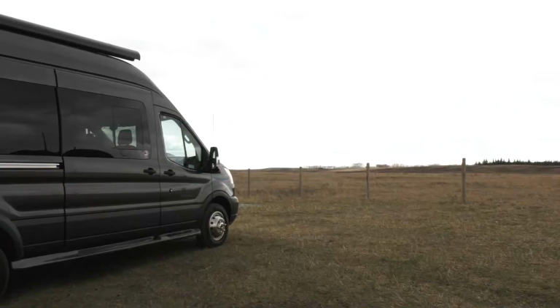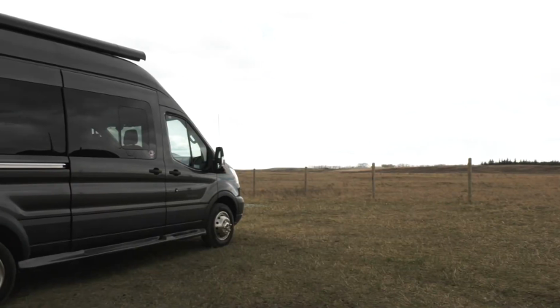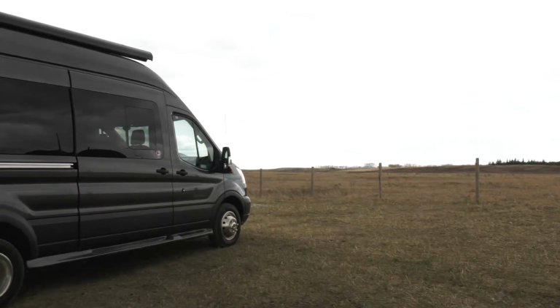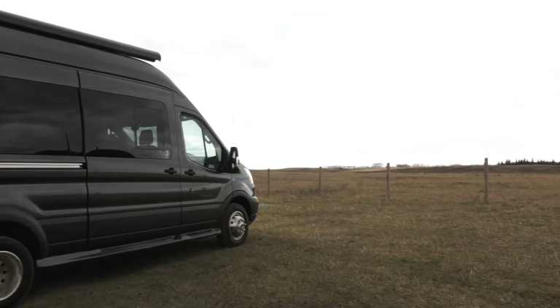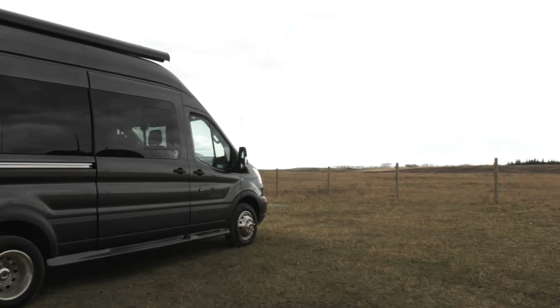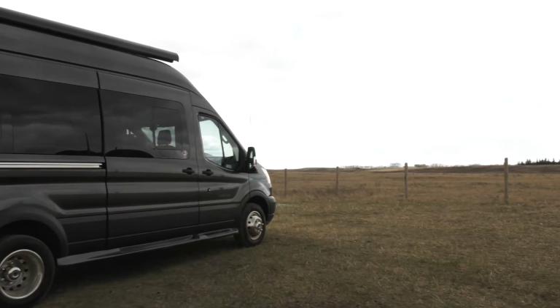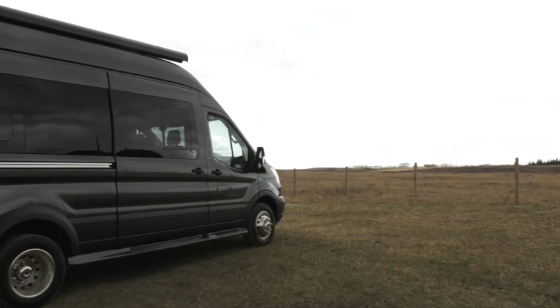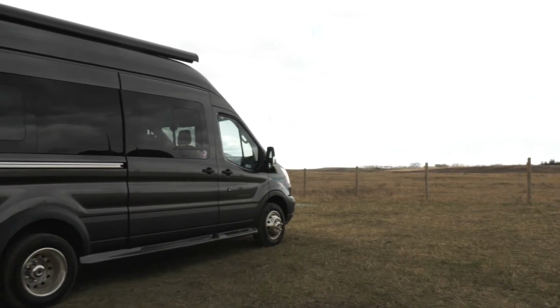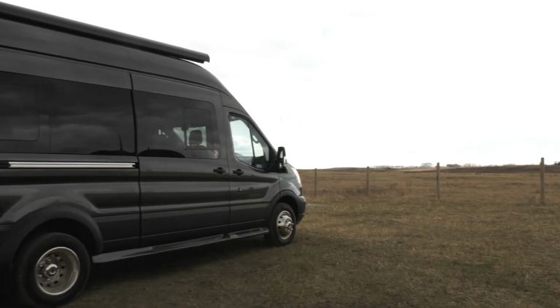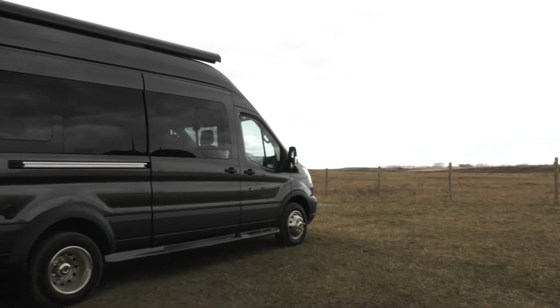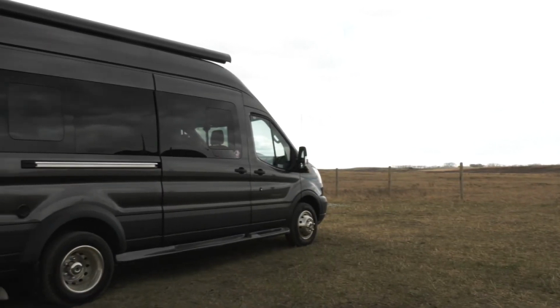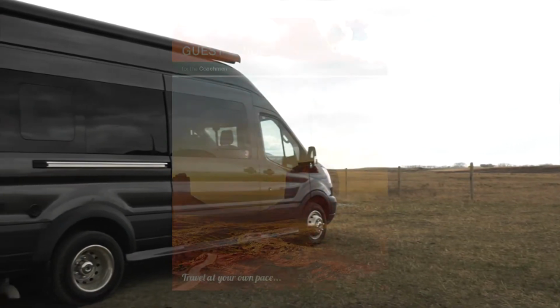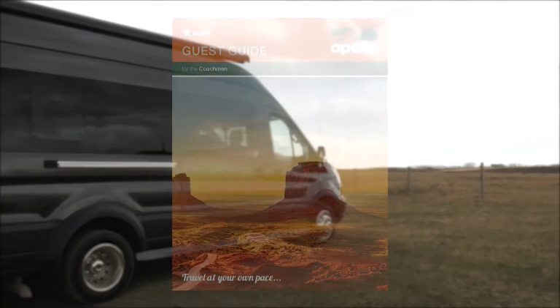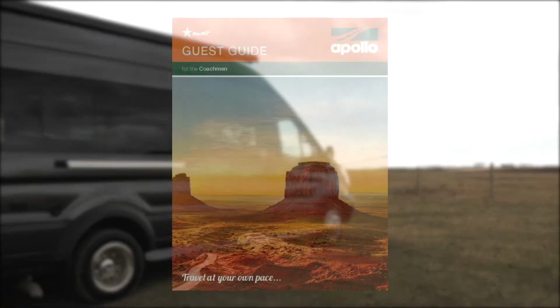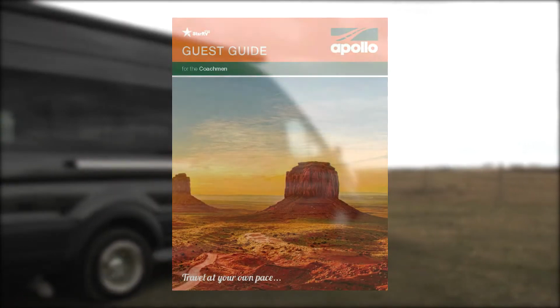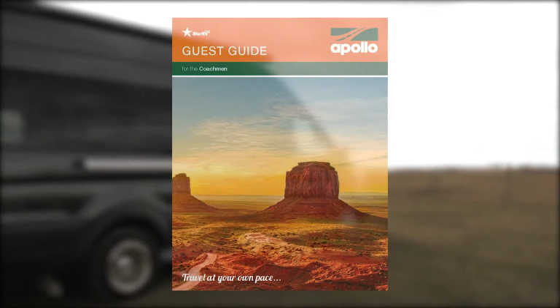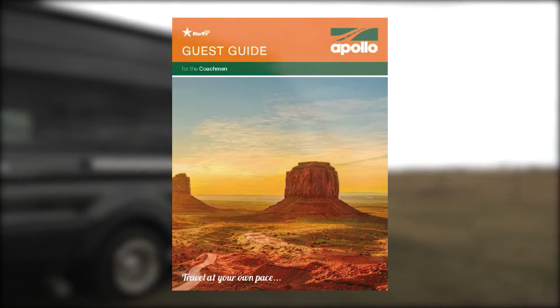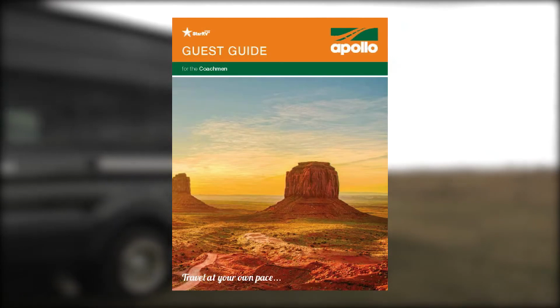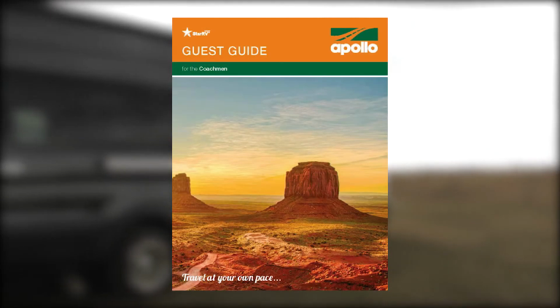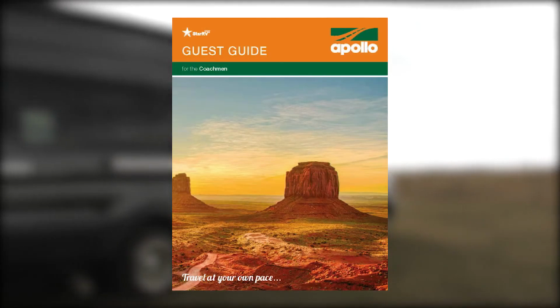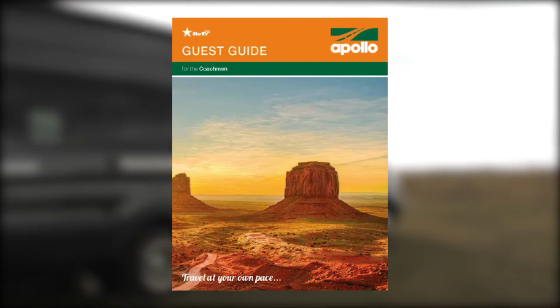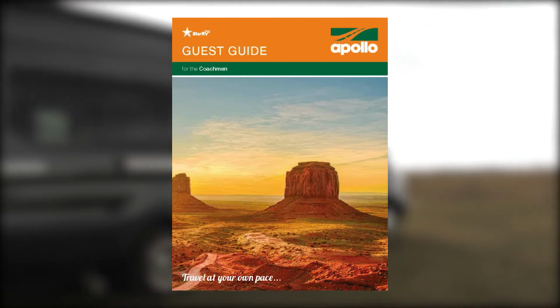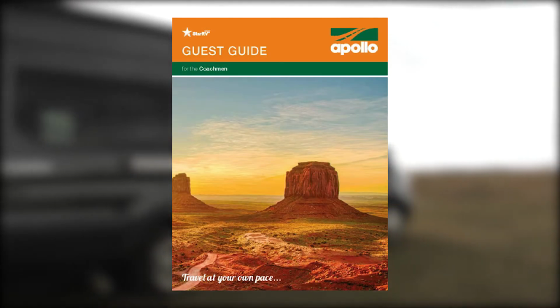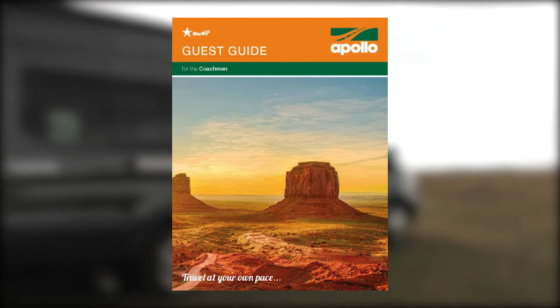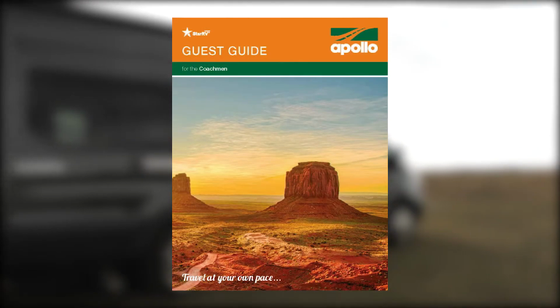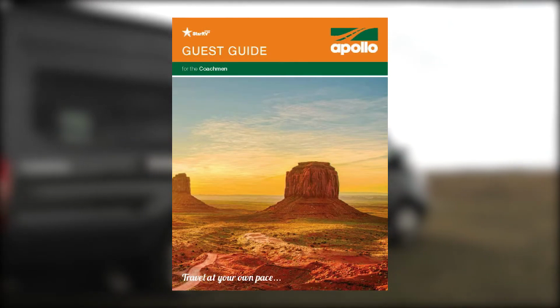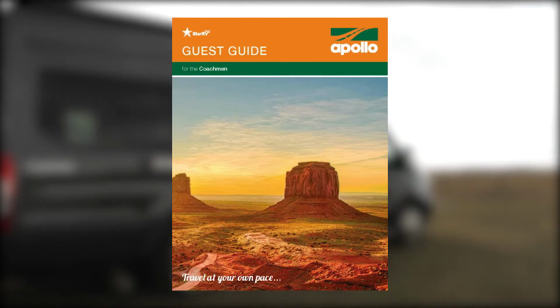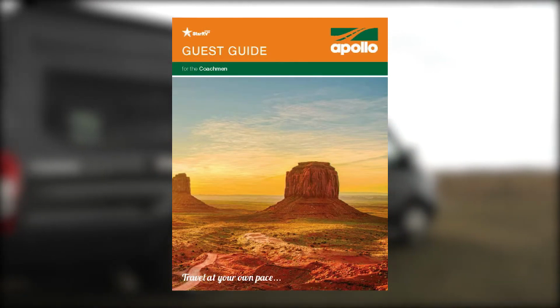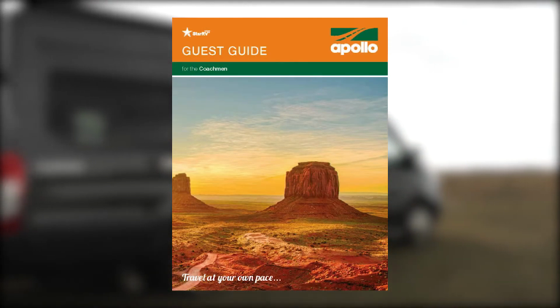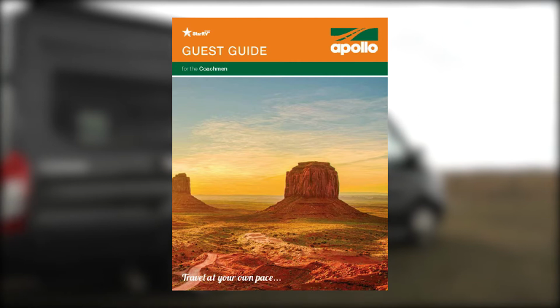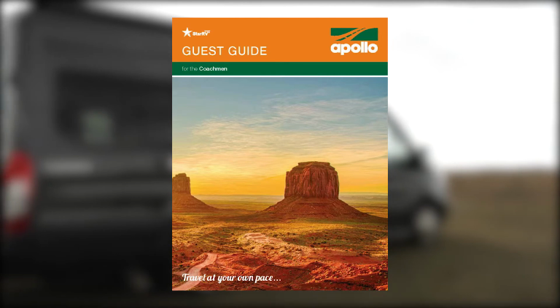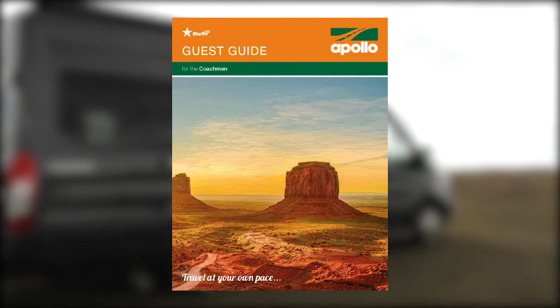If you need any further instructions, refer to the Apollo Guest Guide supplied with your RV.